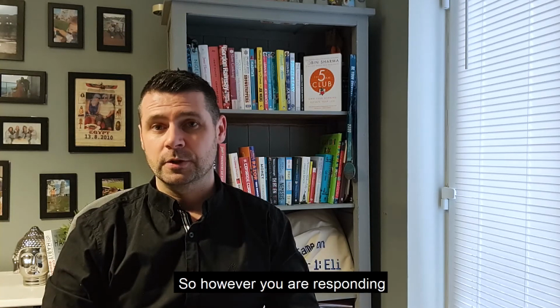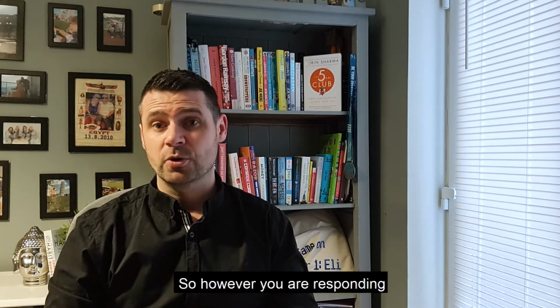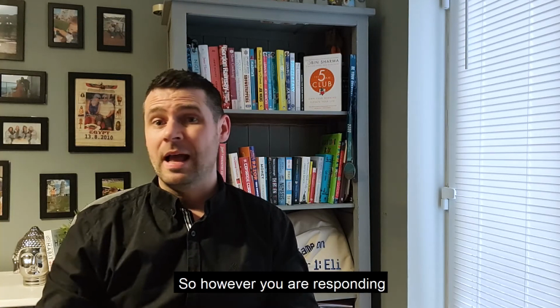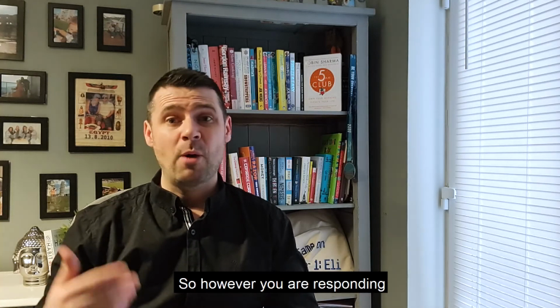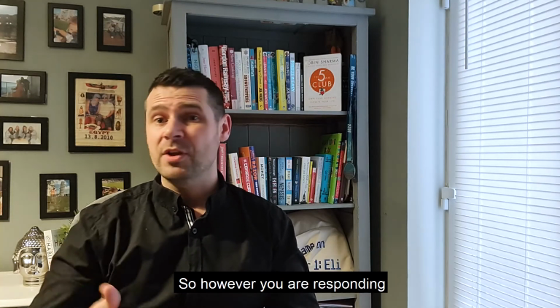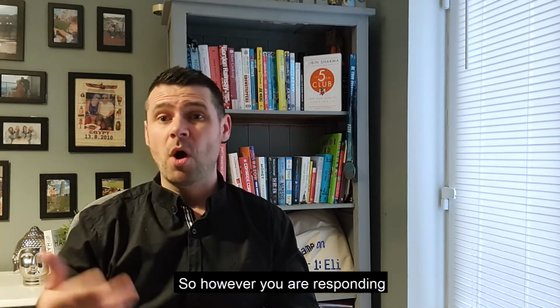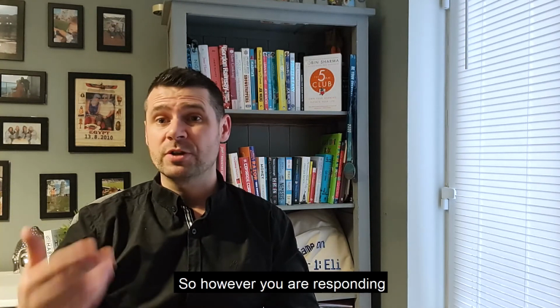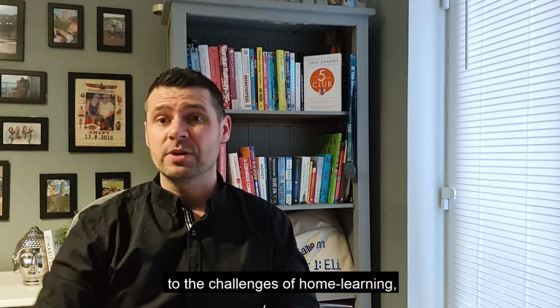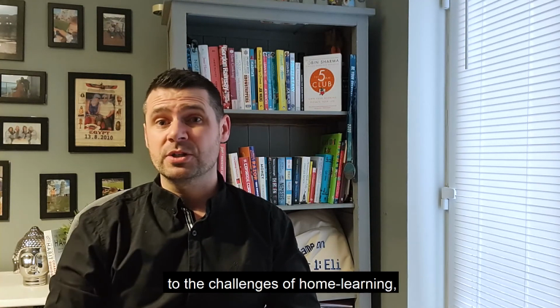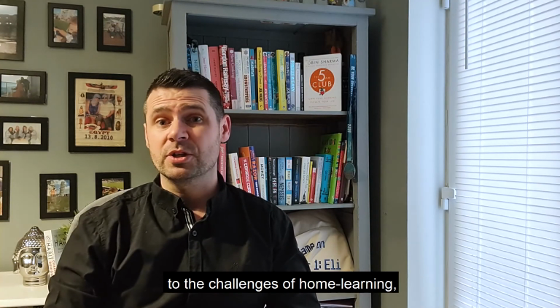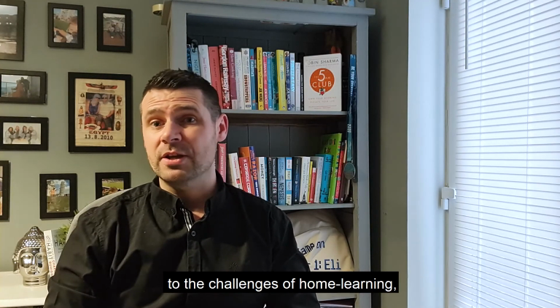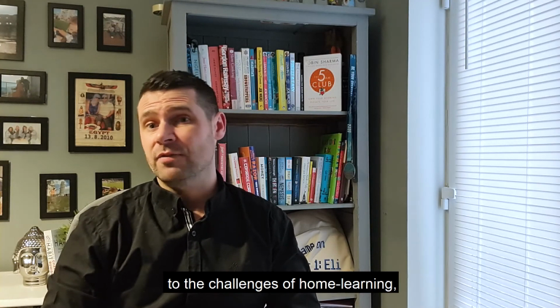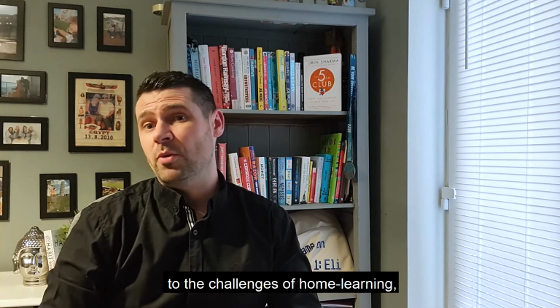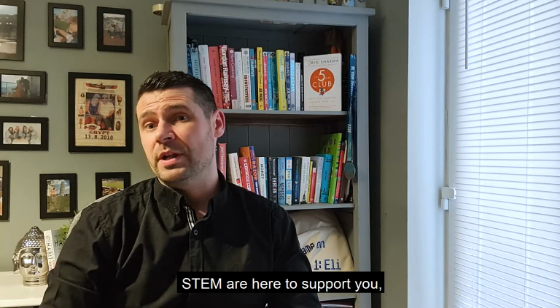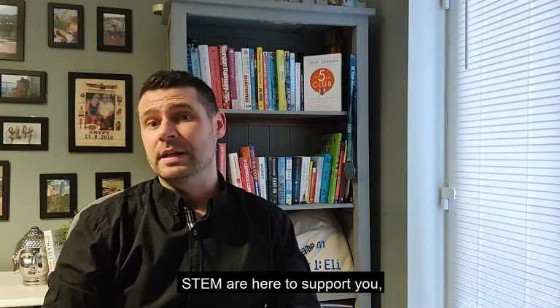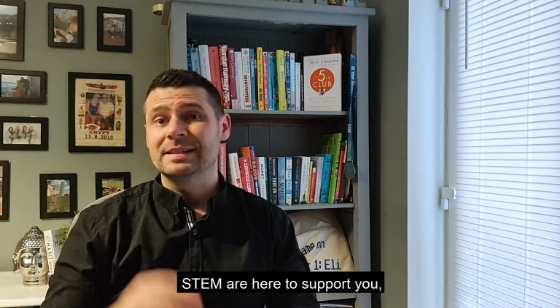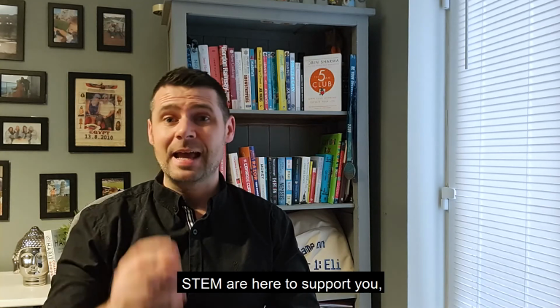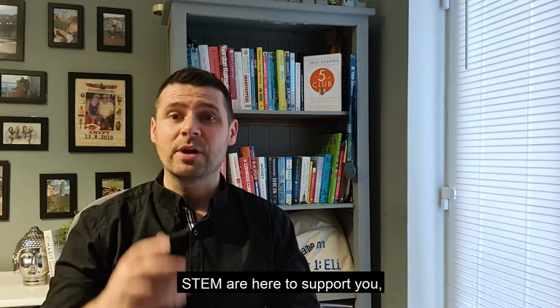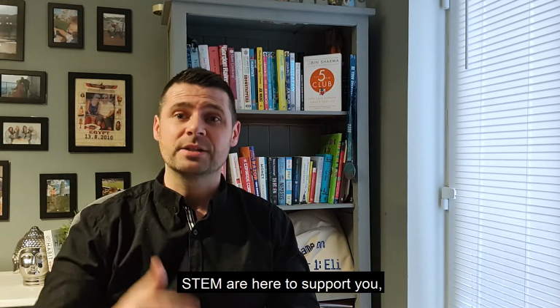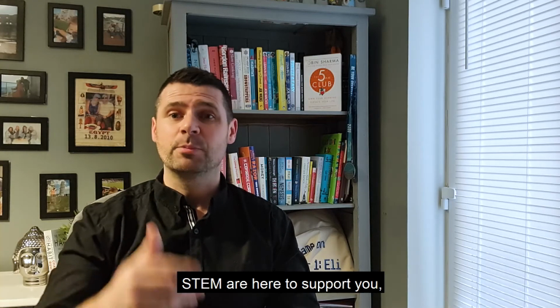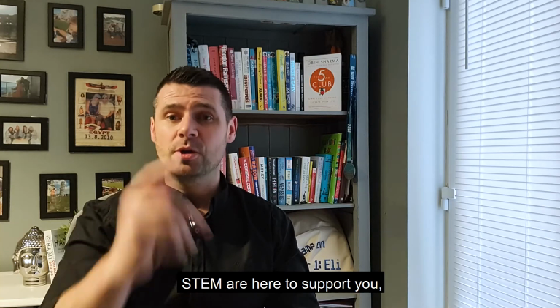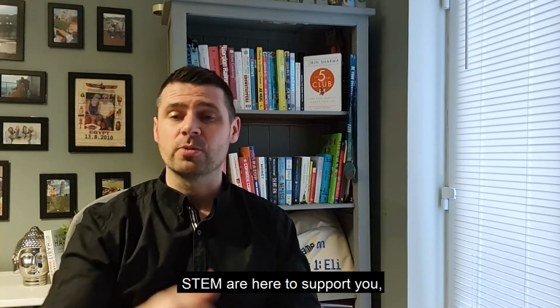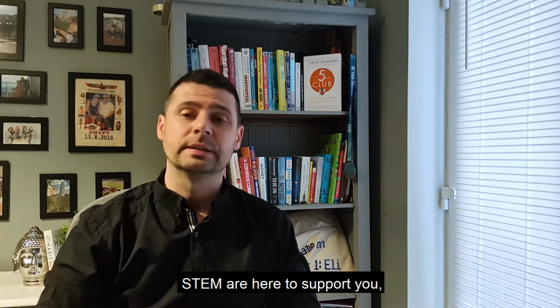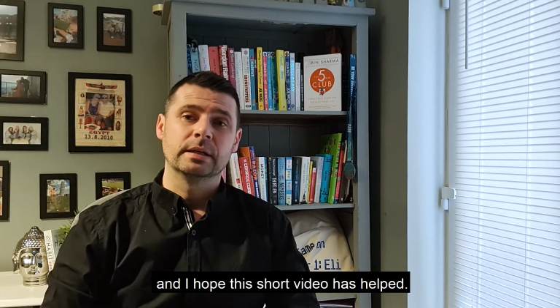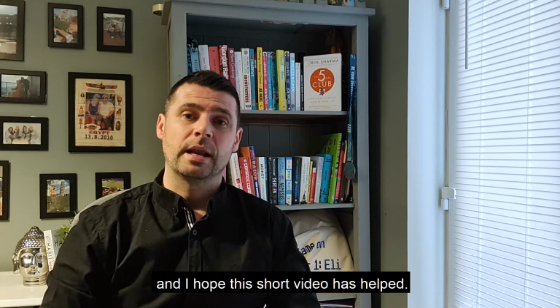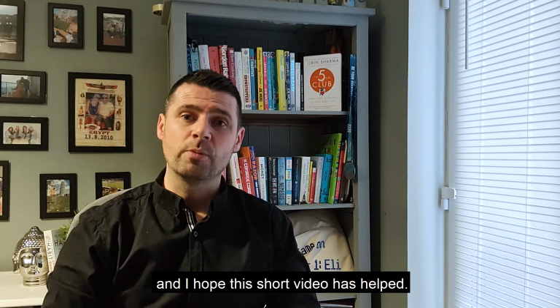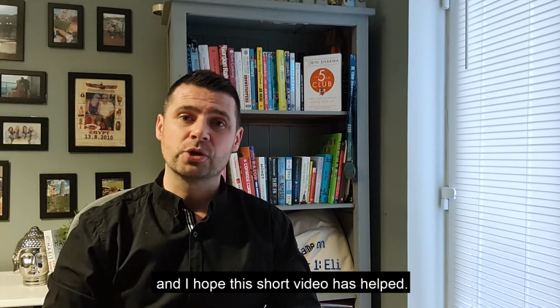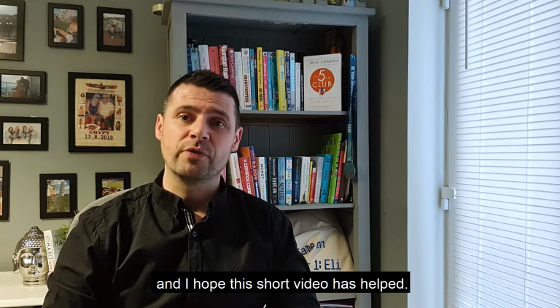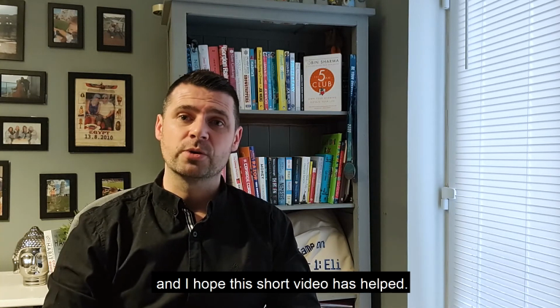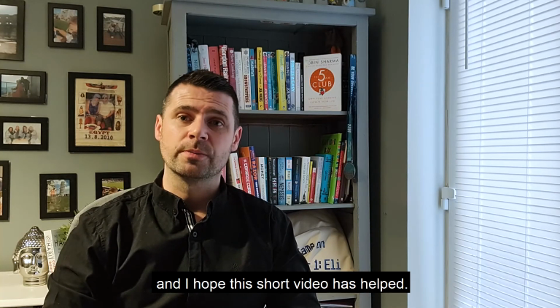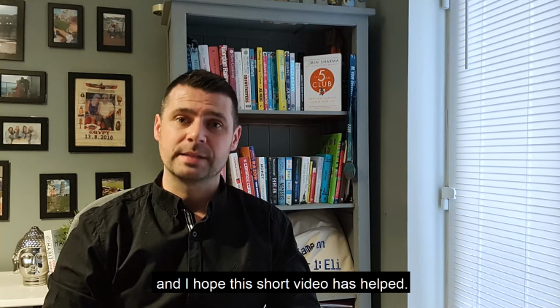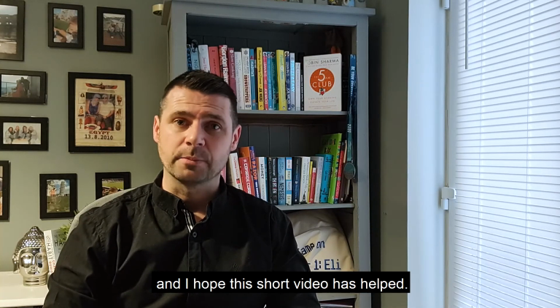So, however you are responding to the challenges of home learning, STEM are here to support you, and I hope this short video has helped.